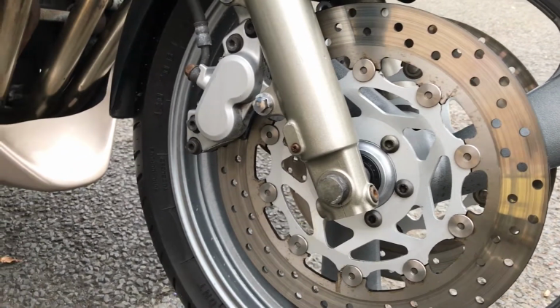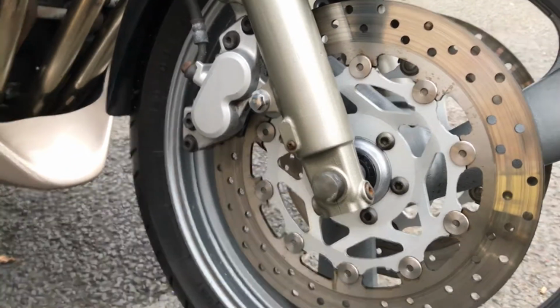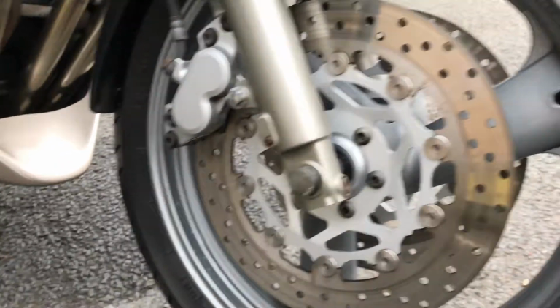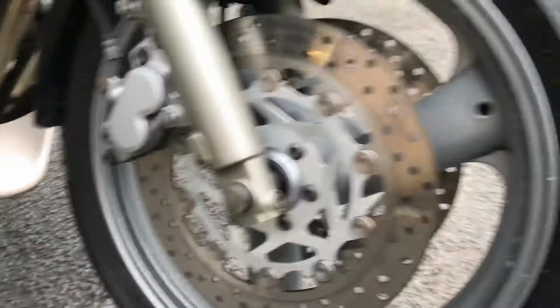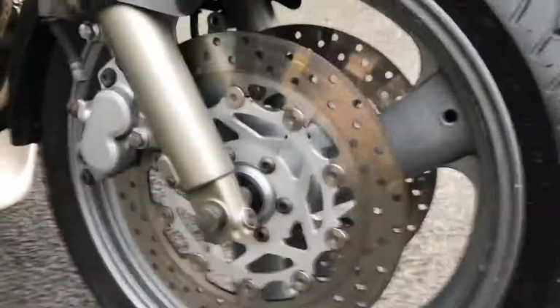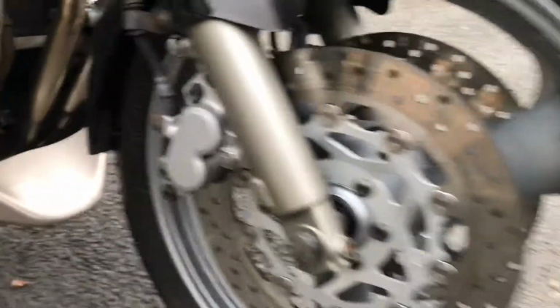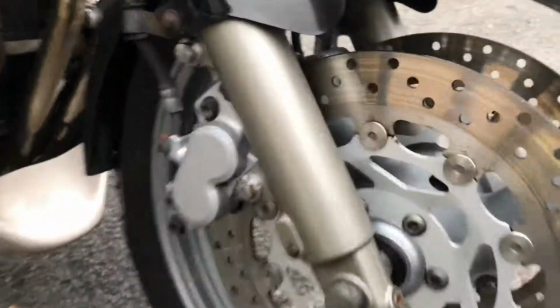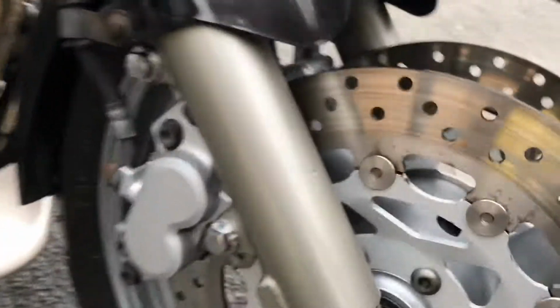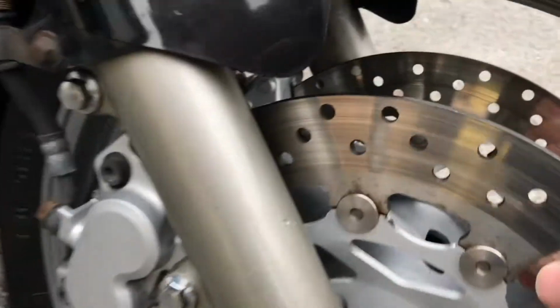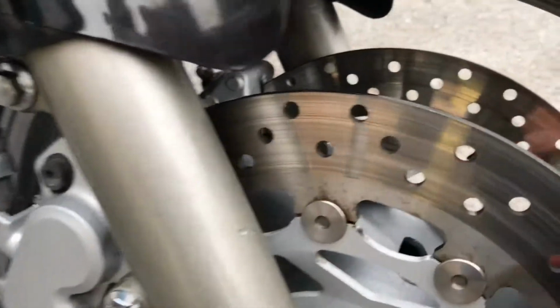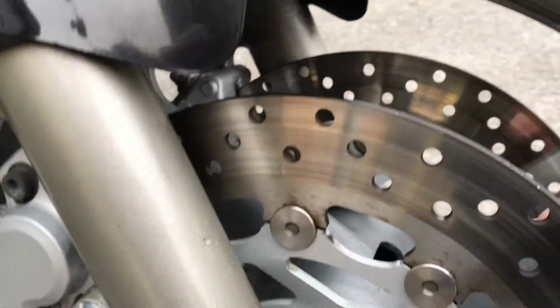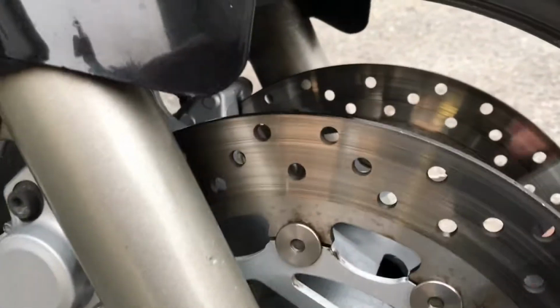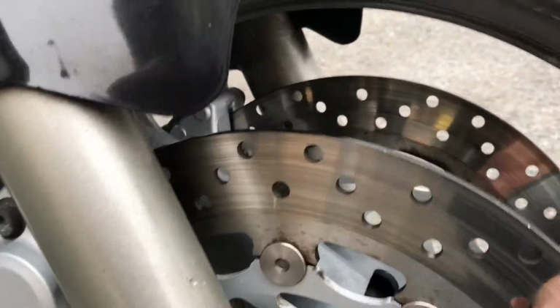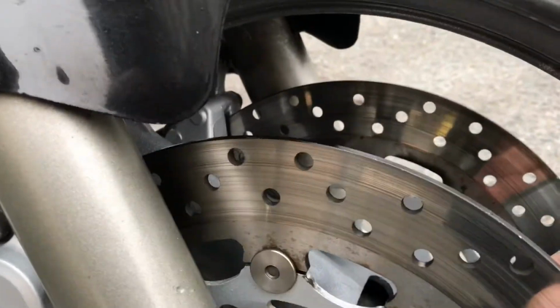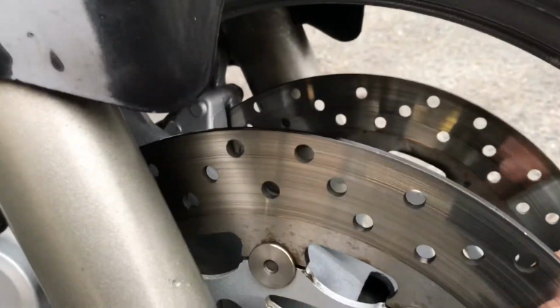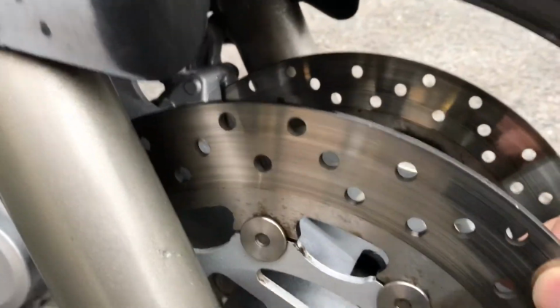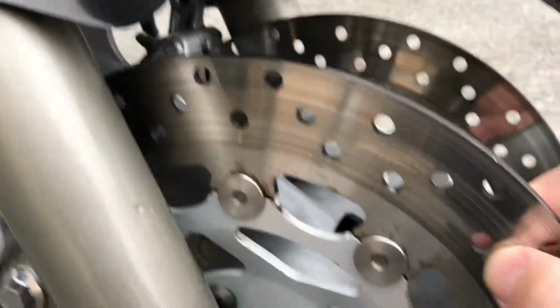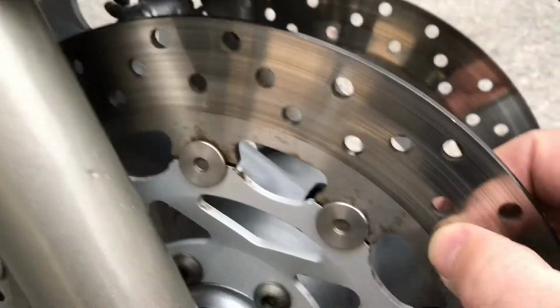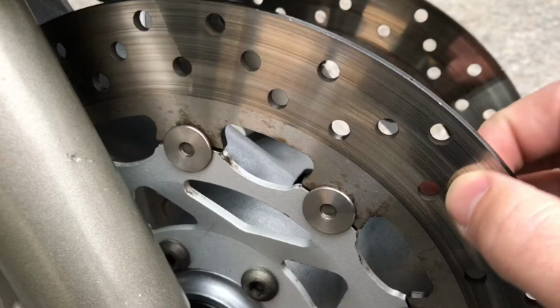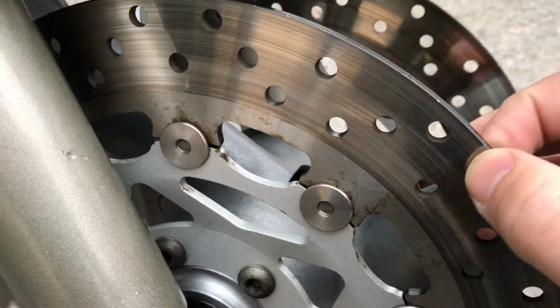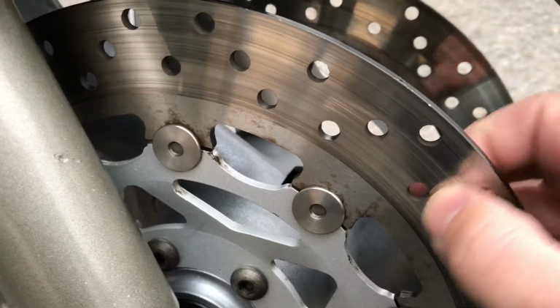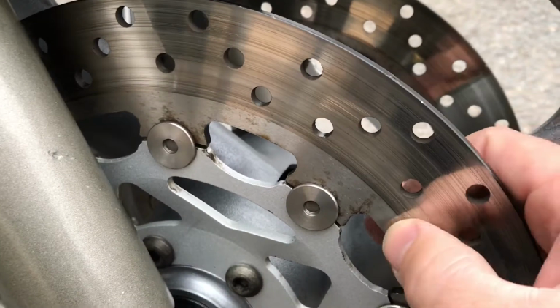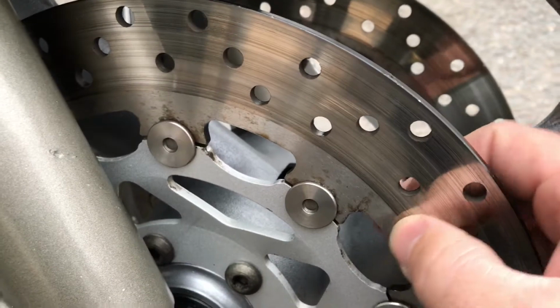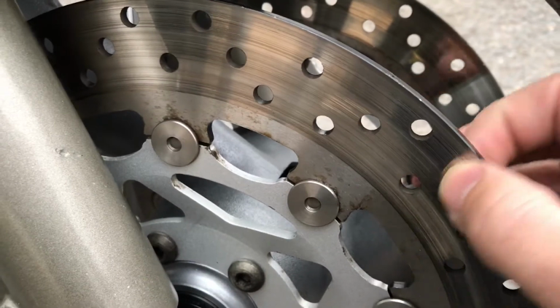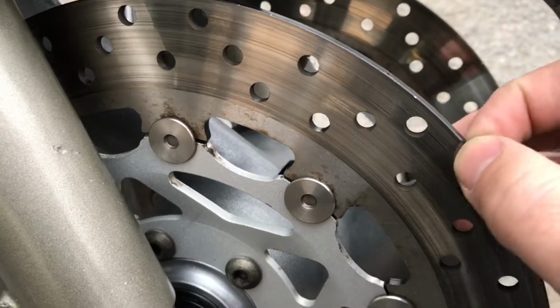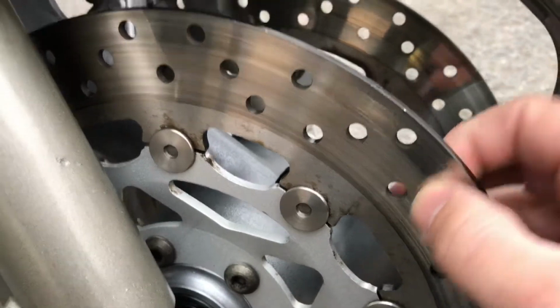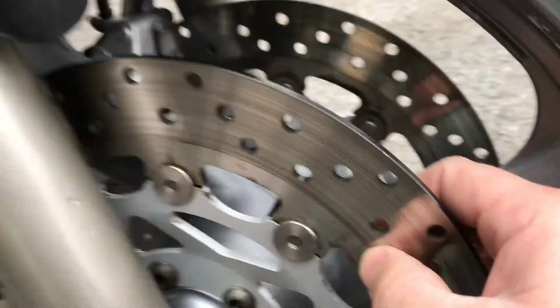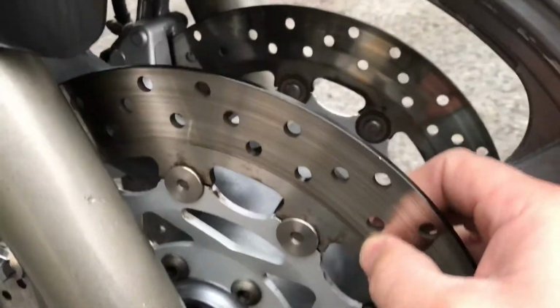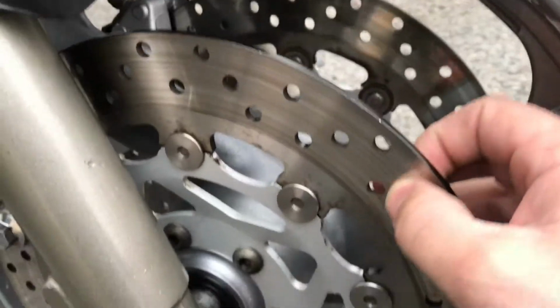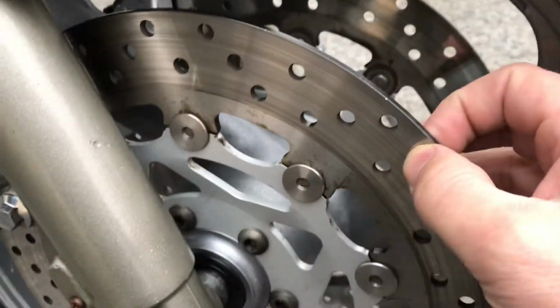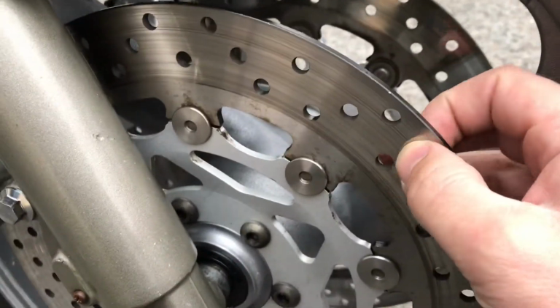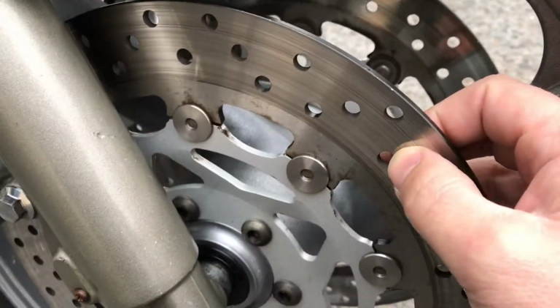You can see the disc — not particularly massive wear on the disc. I'd say that they're probably original, but very, very like wear.